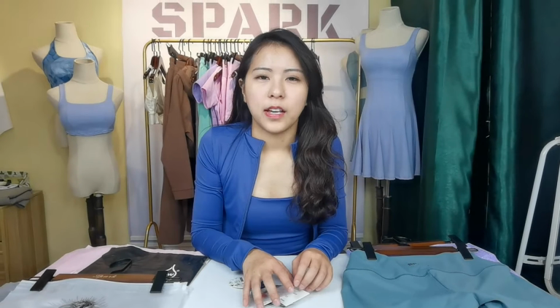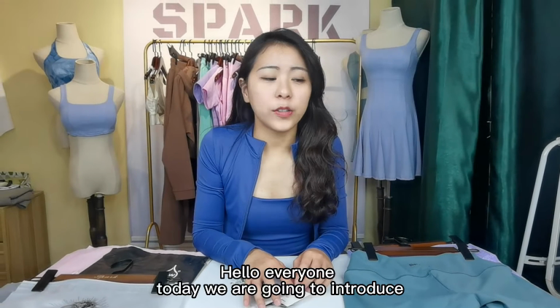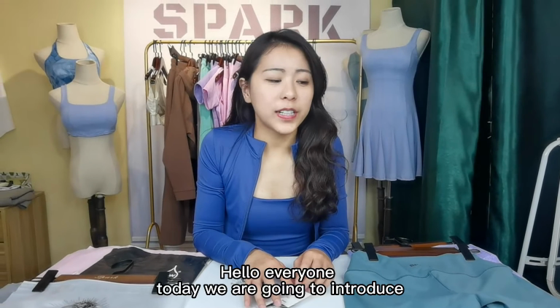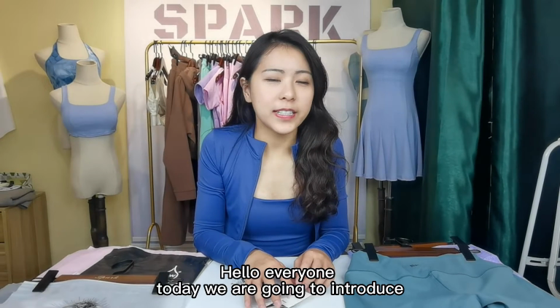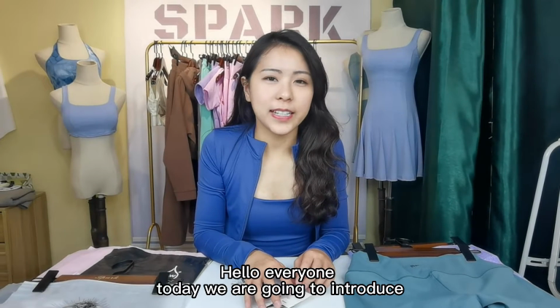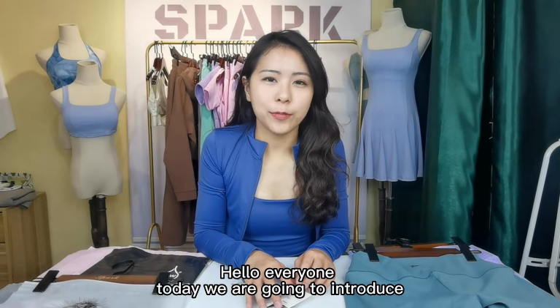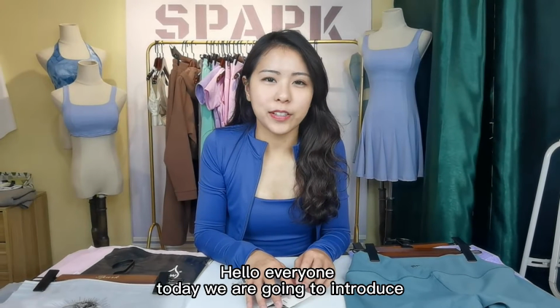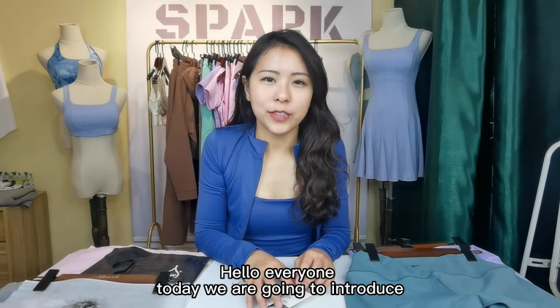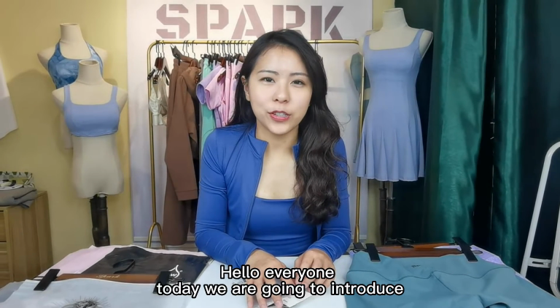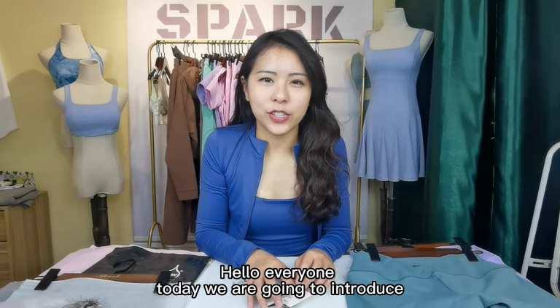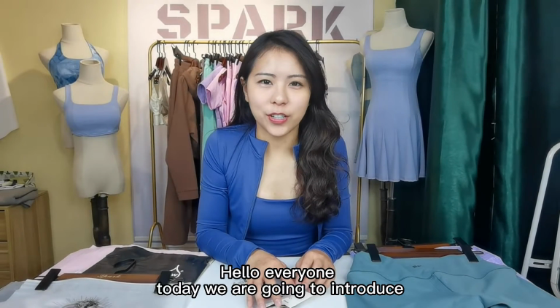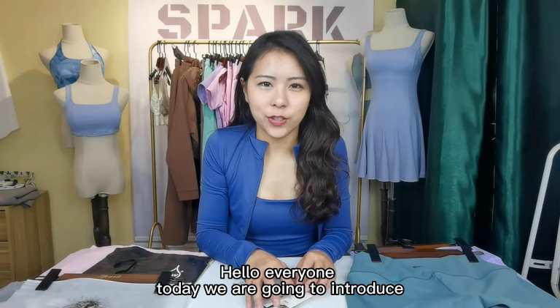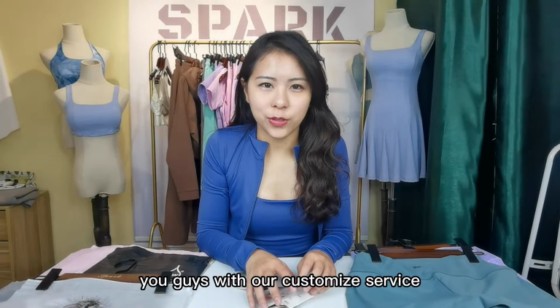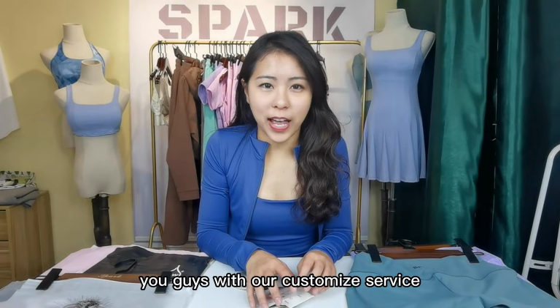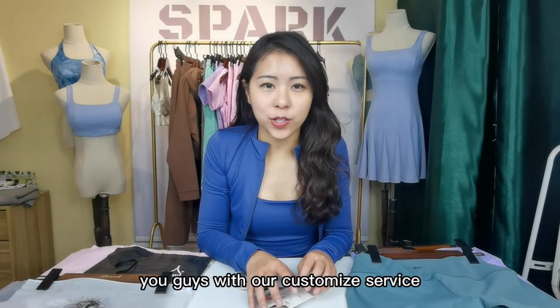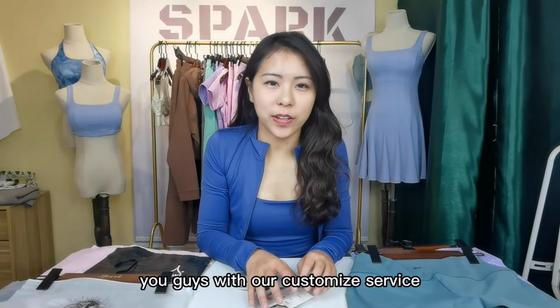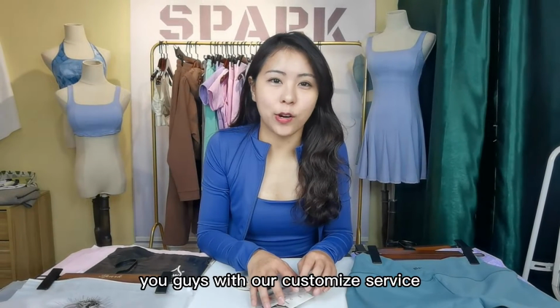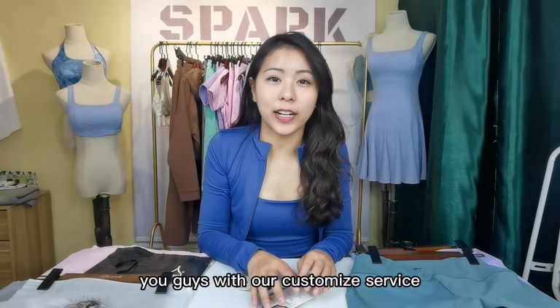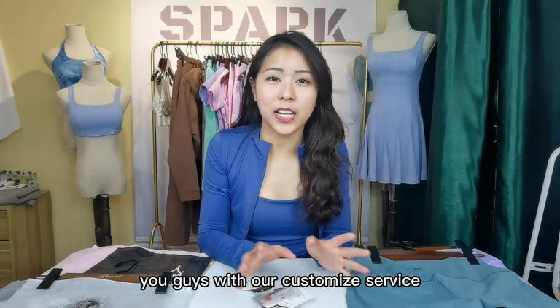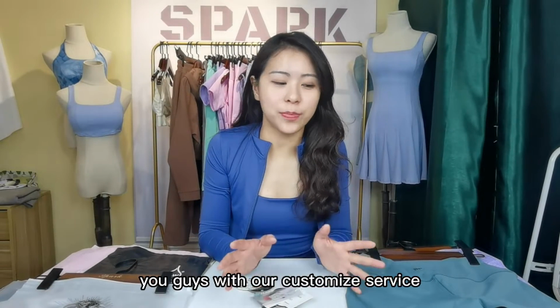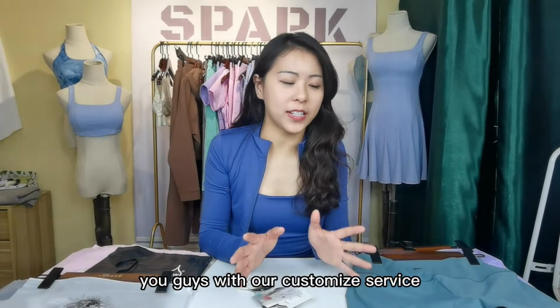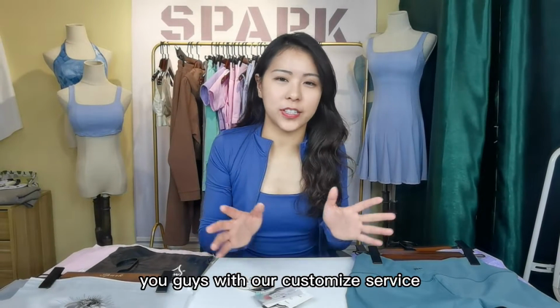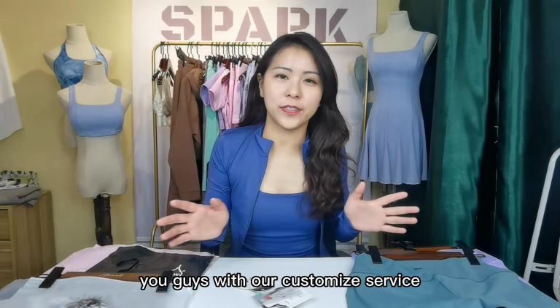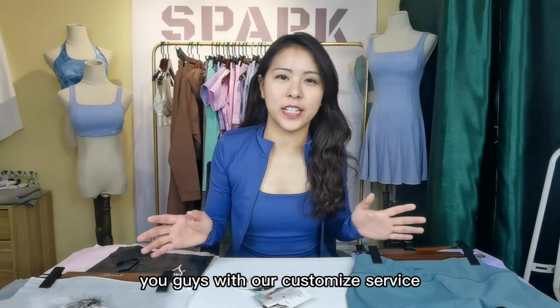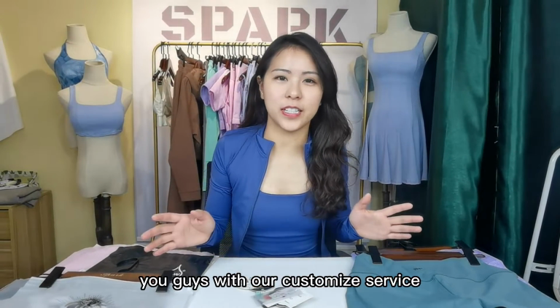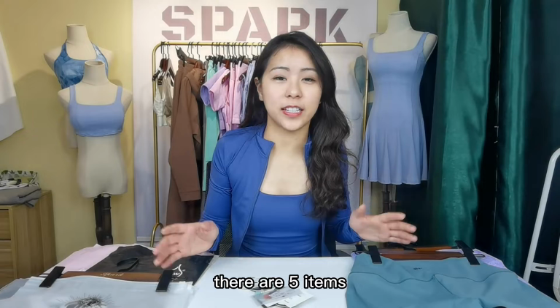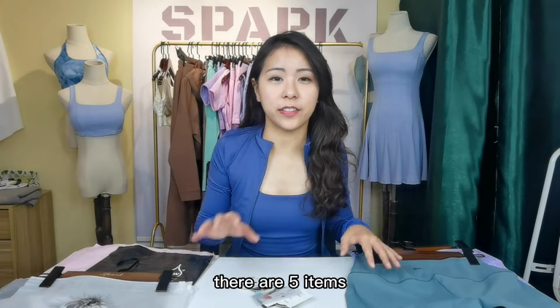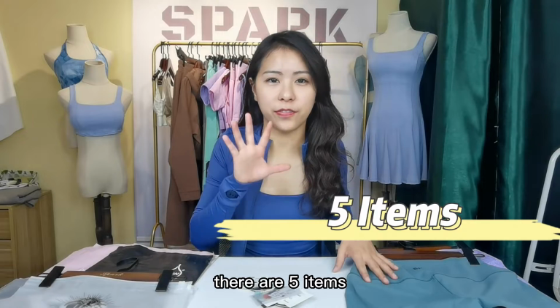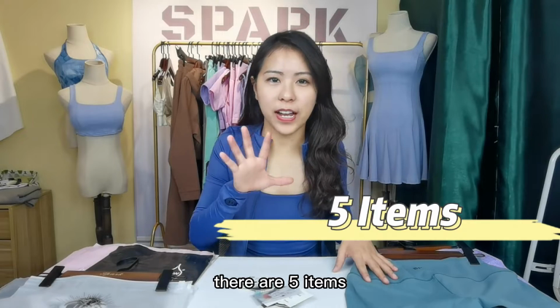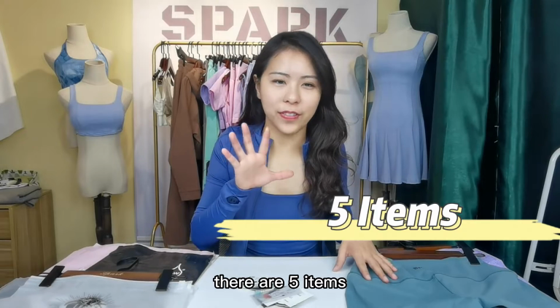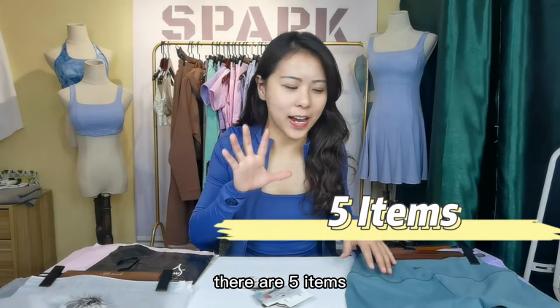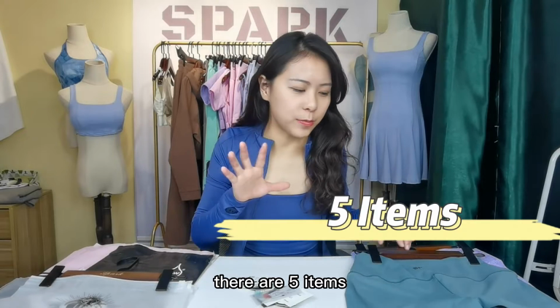Hello everyone, today we are going to introduce you guys to our Cosmite service. There are five items.